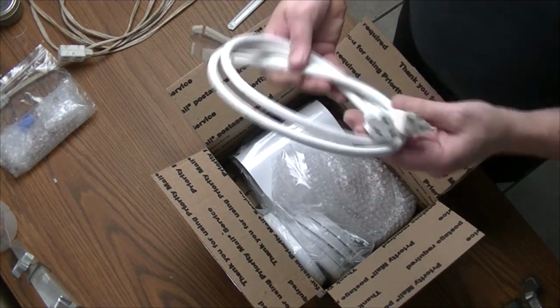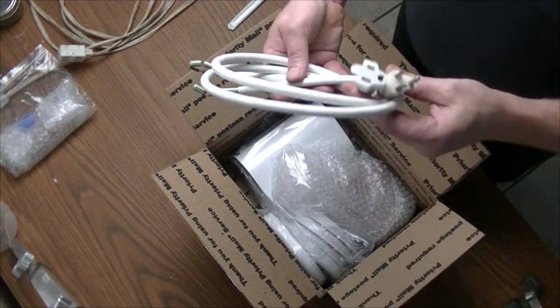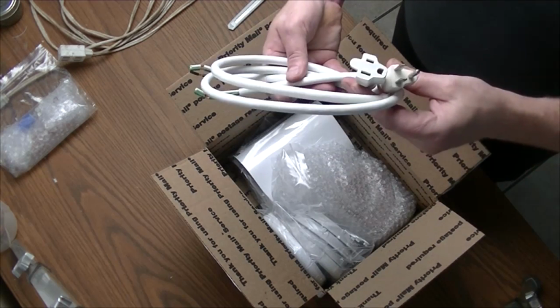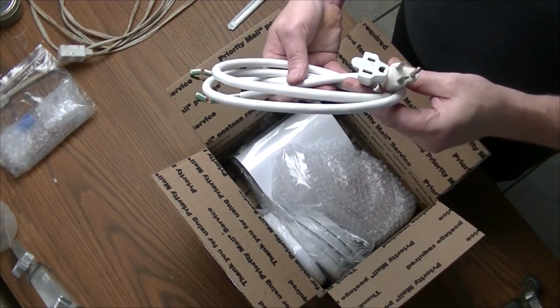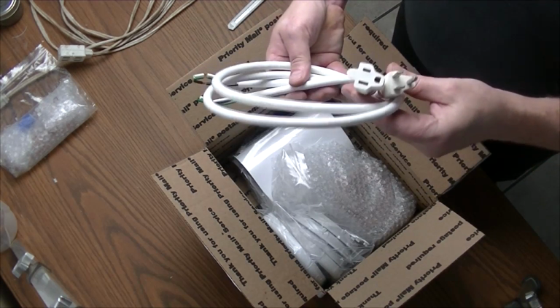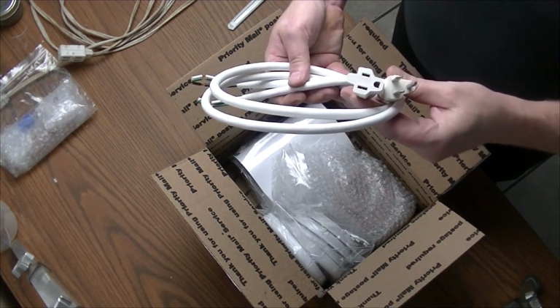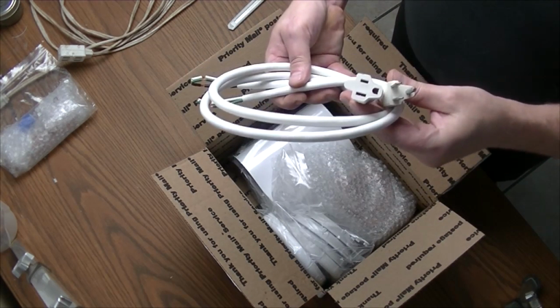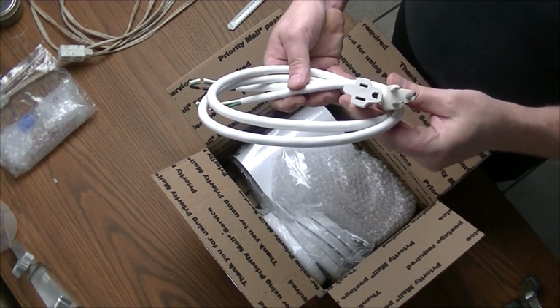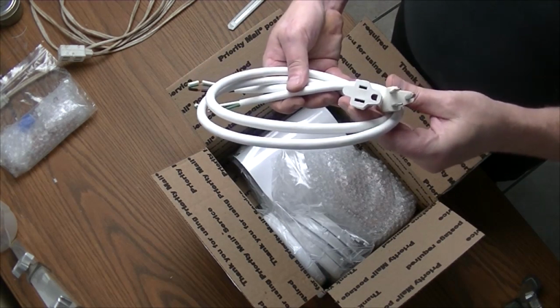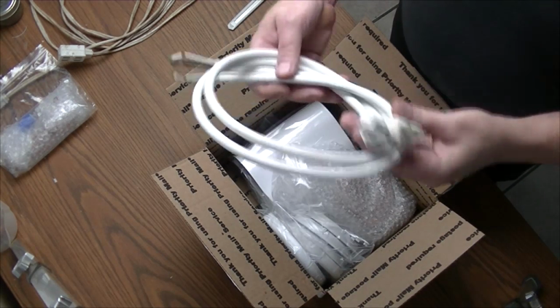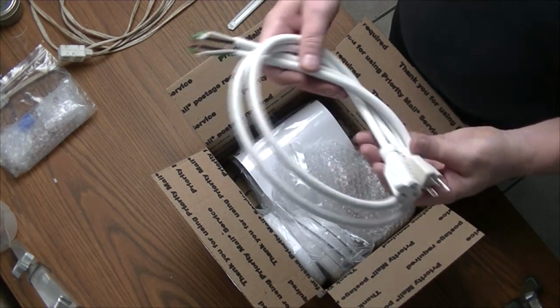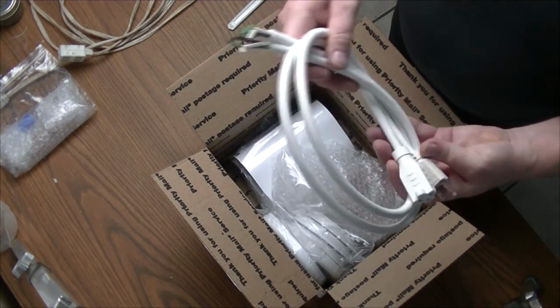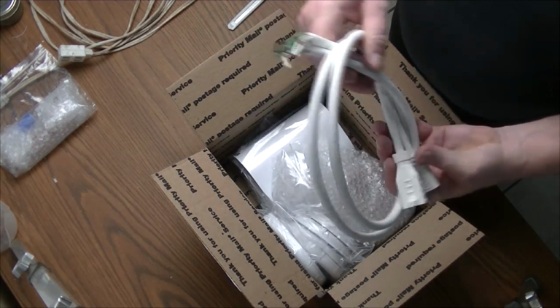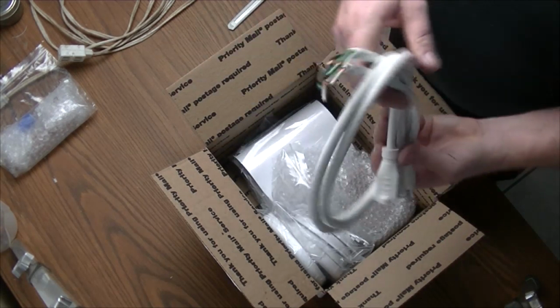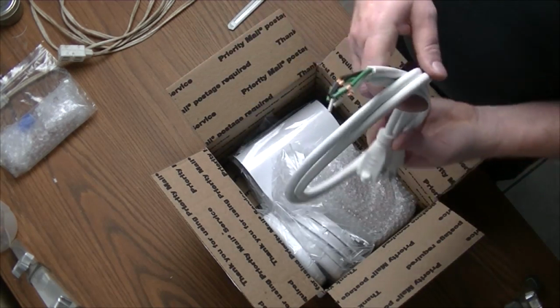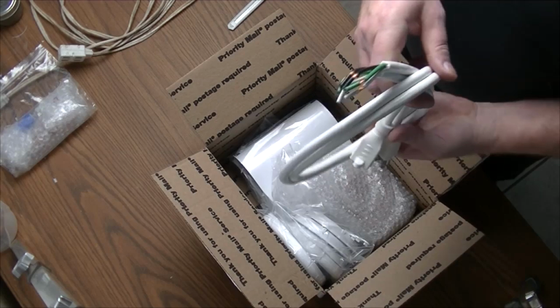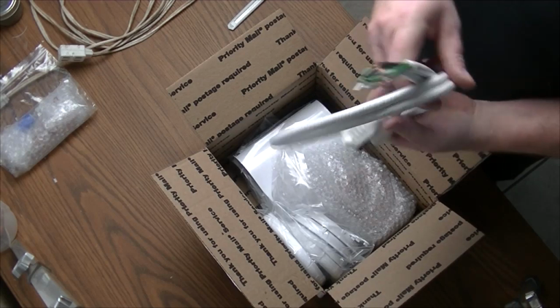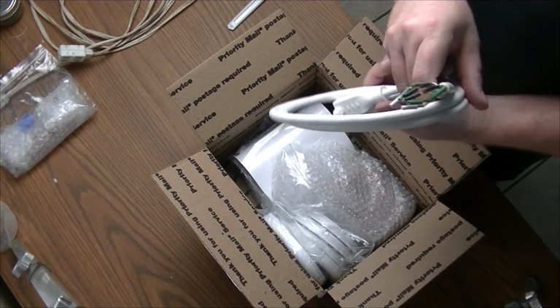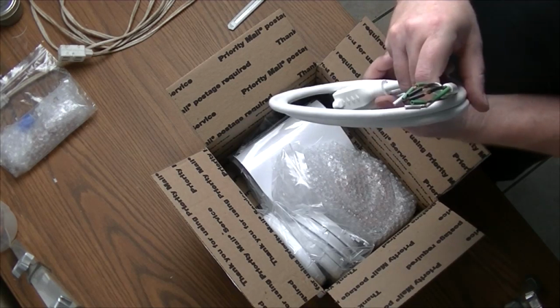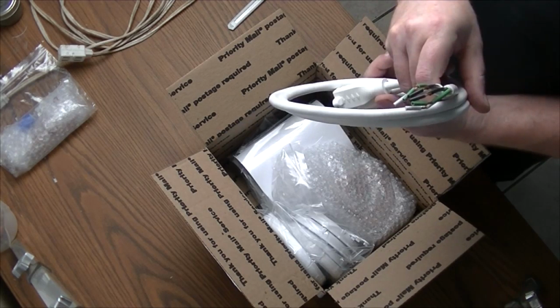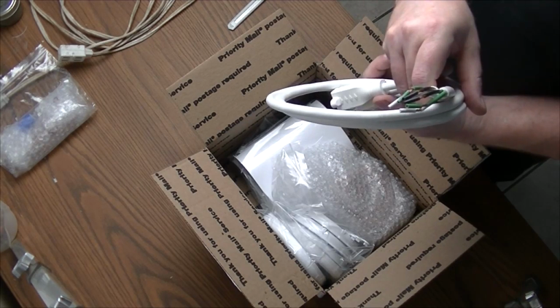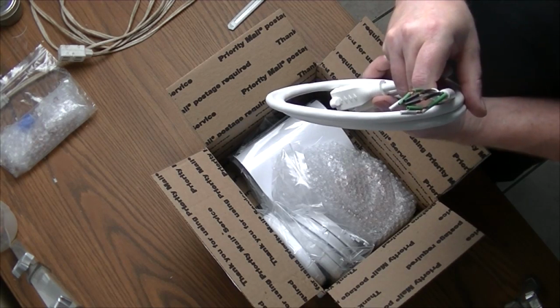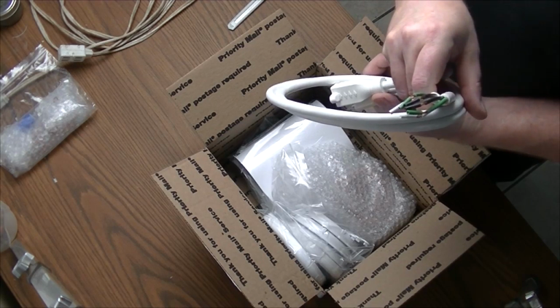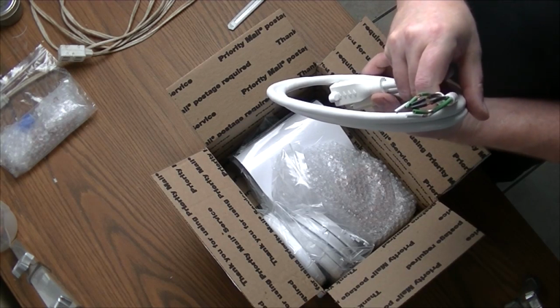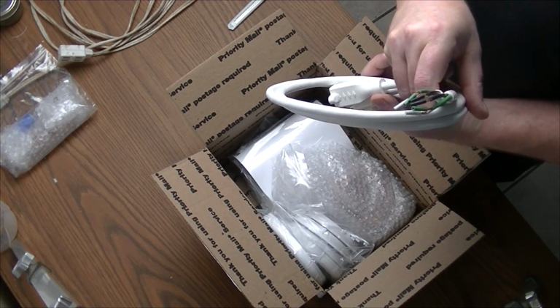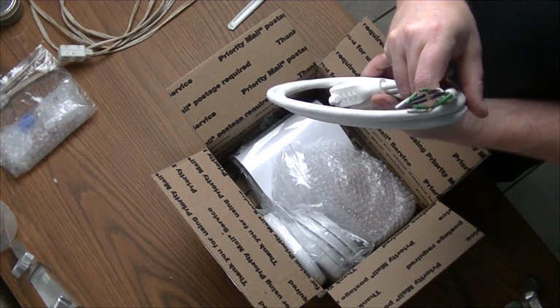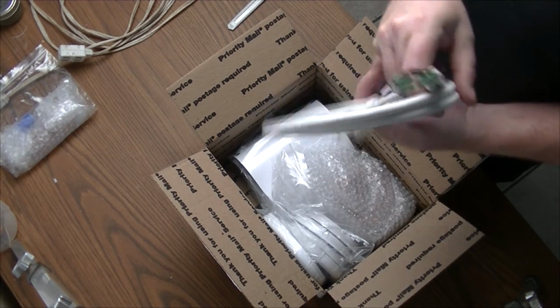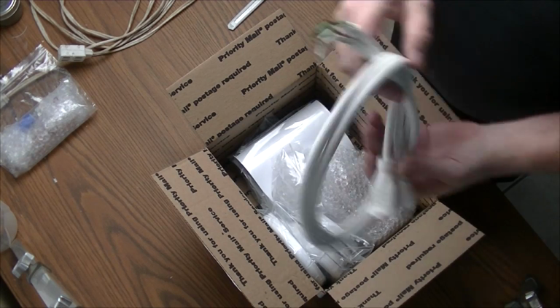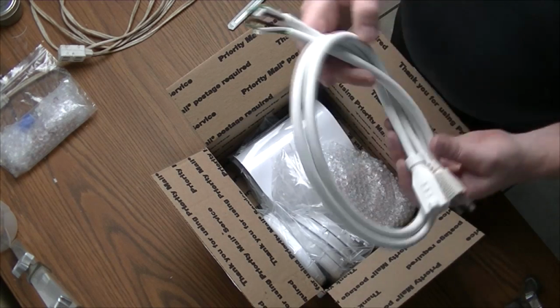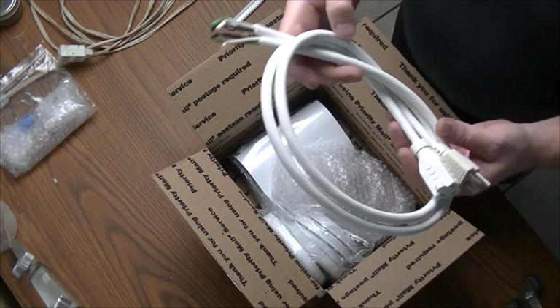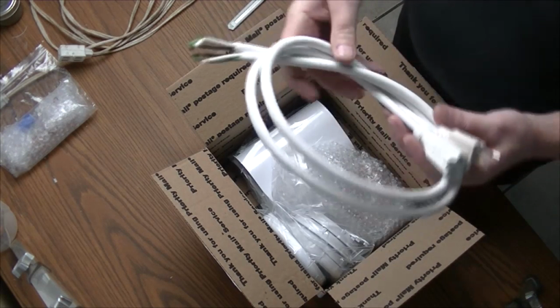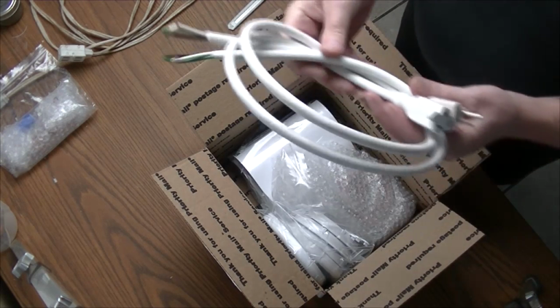Here we have North American plugs, partially stripped and ready to go.